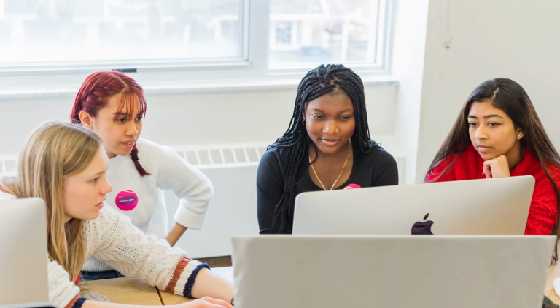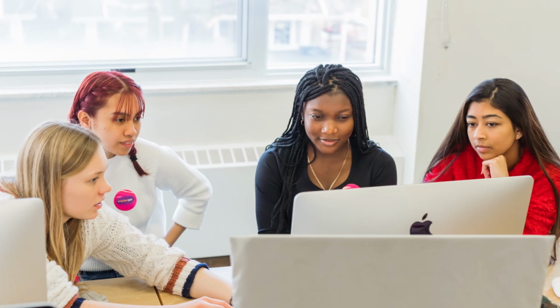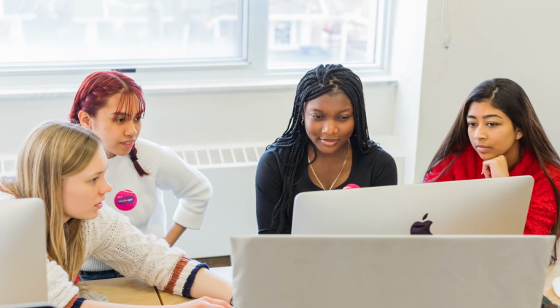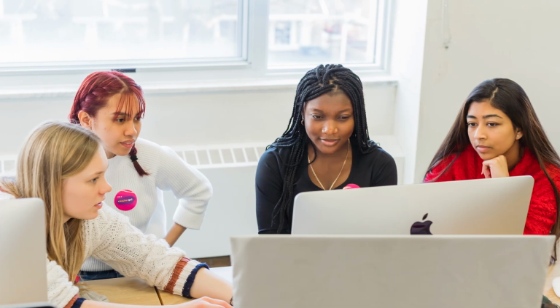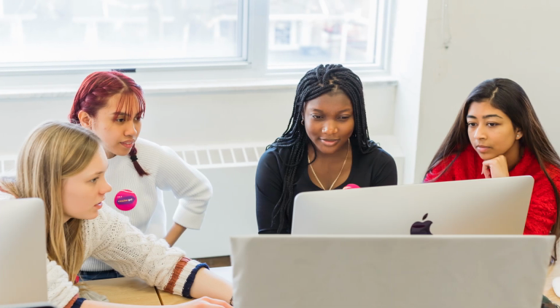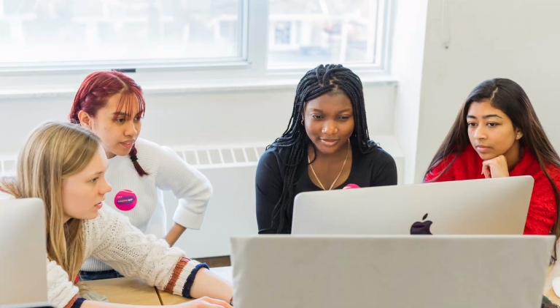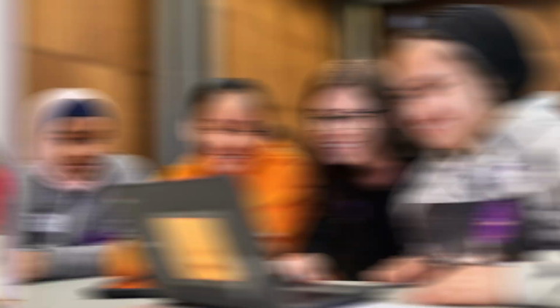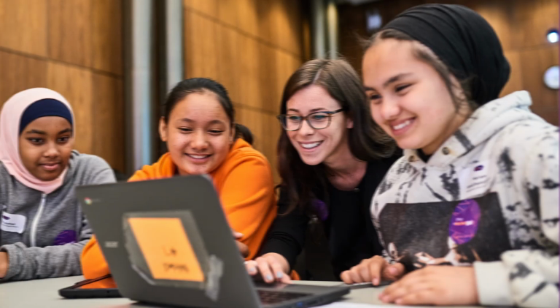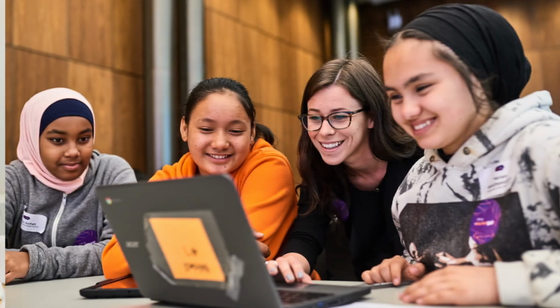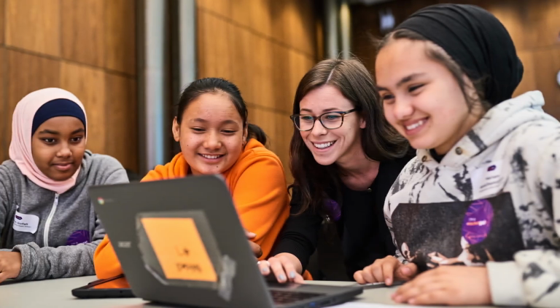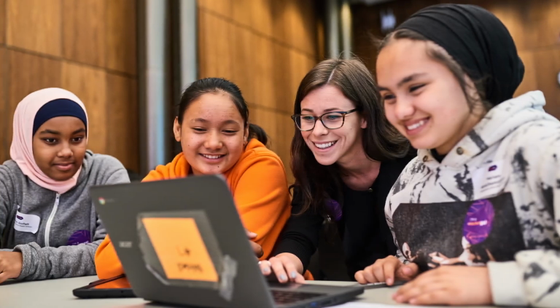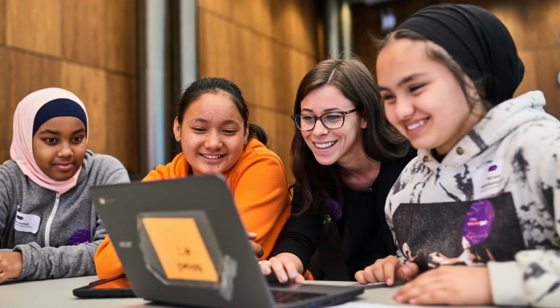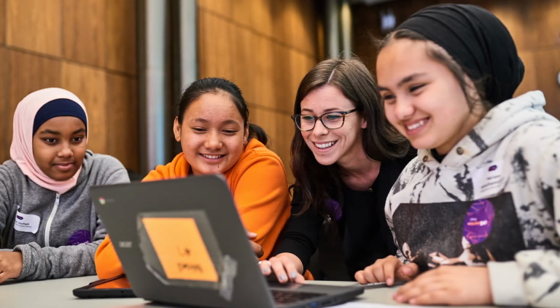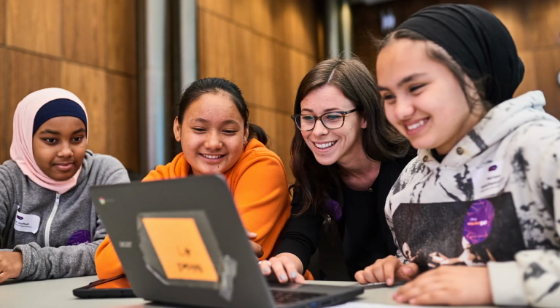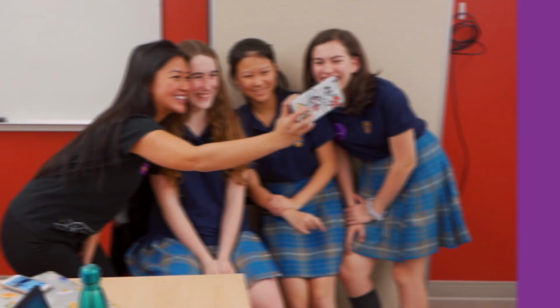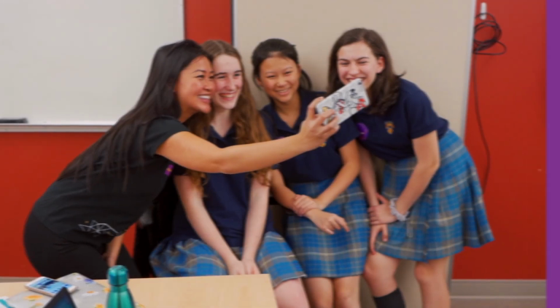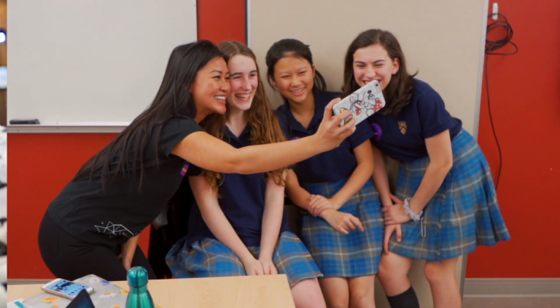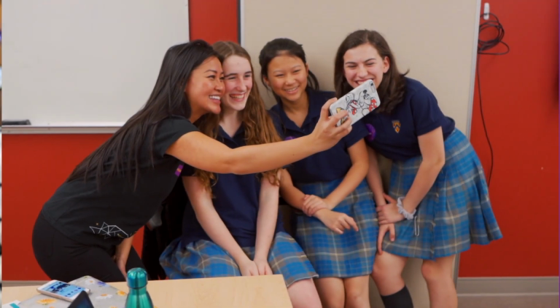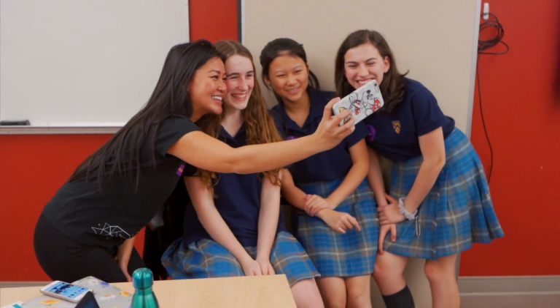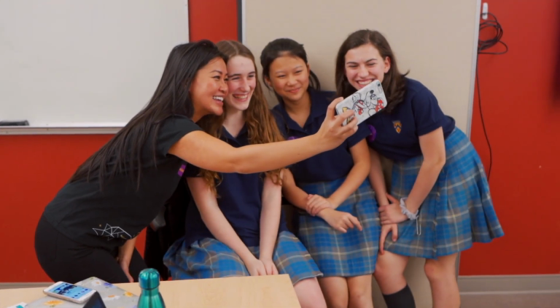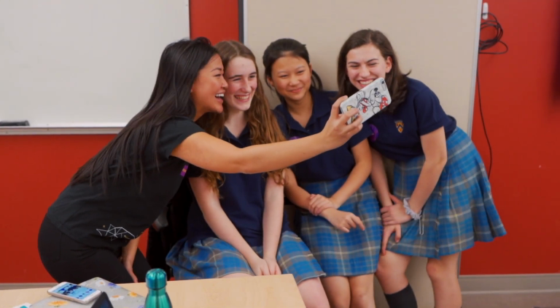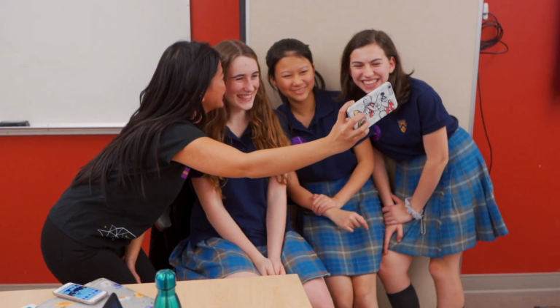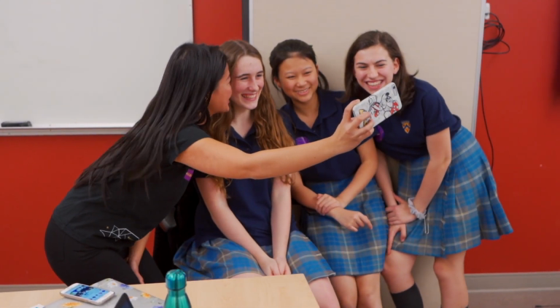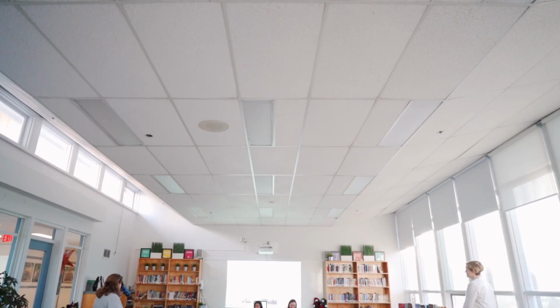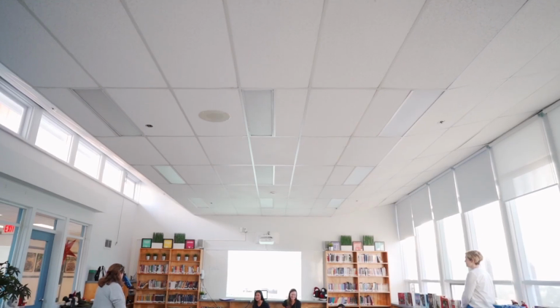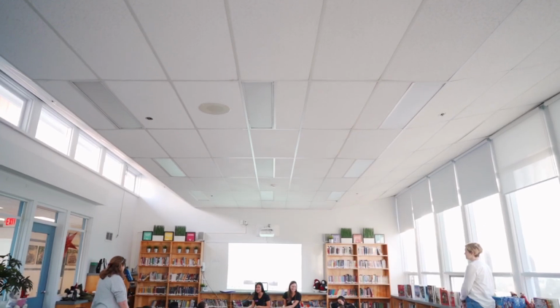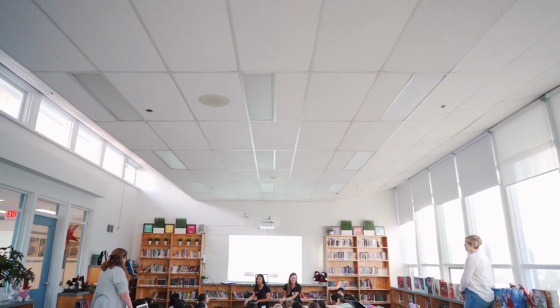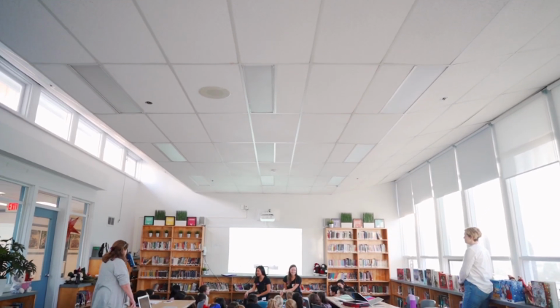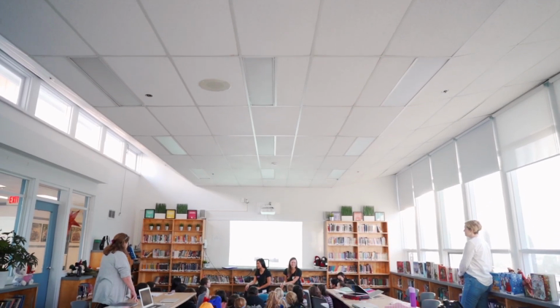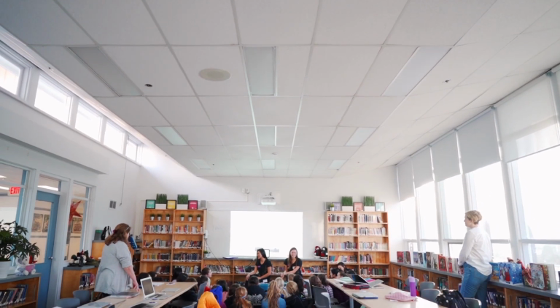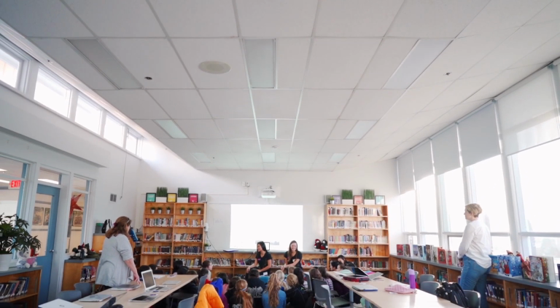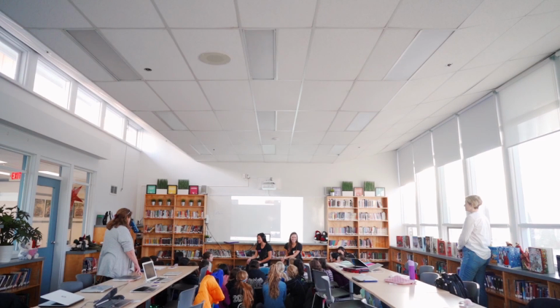Together, let's learn to code for a better future and close Canada's gender gap in technology.